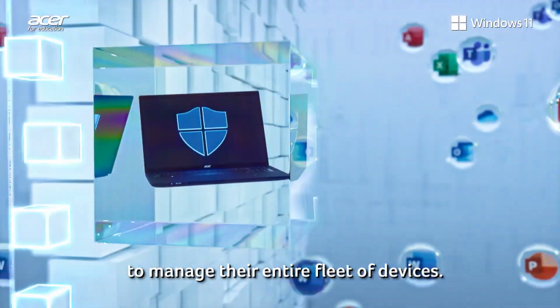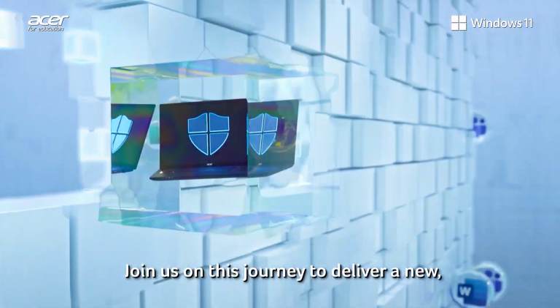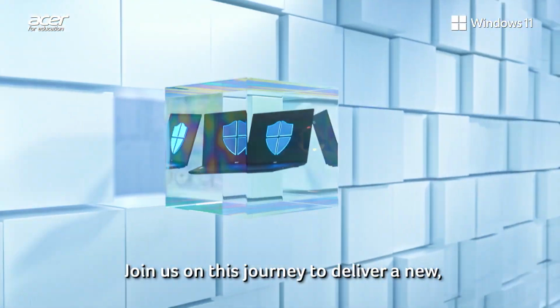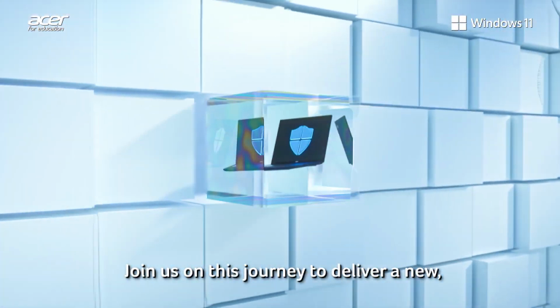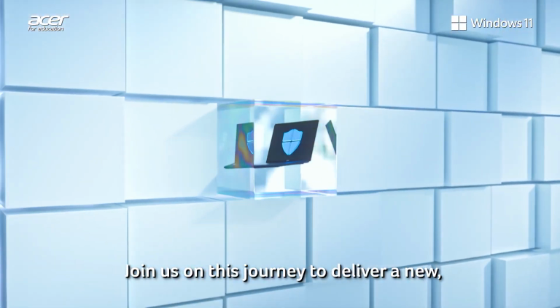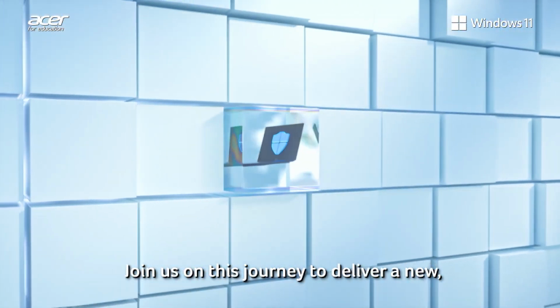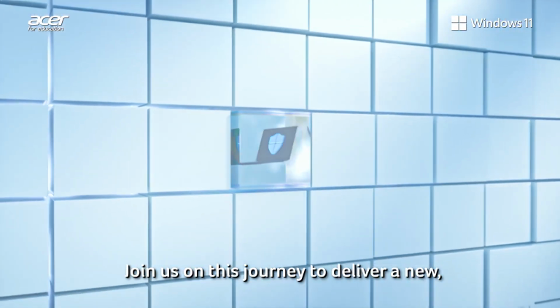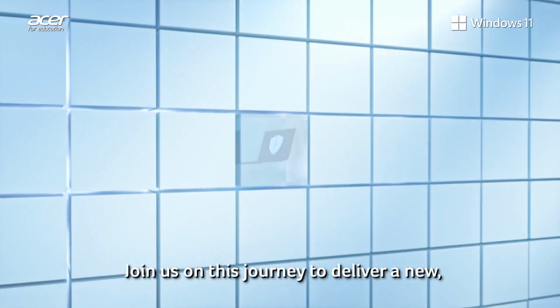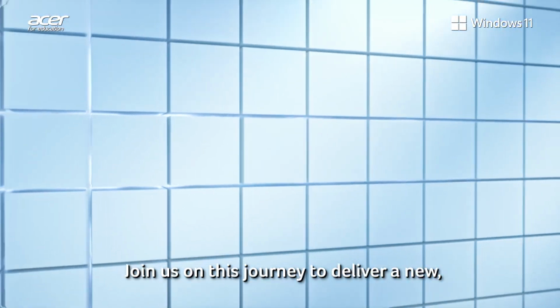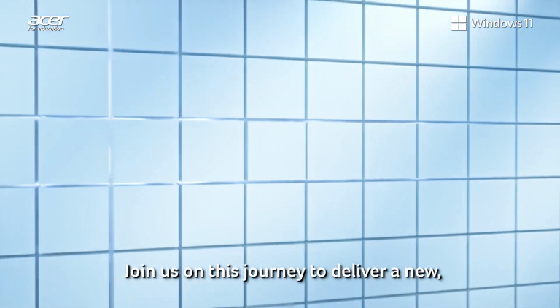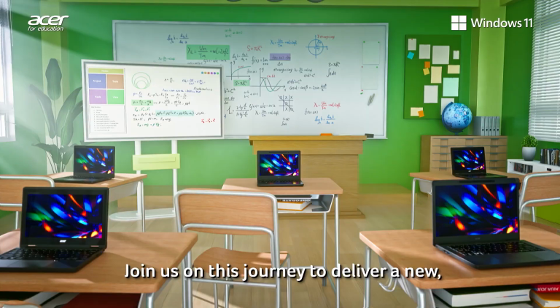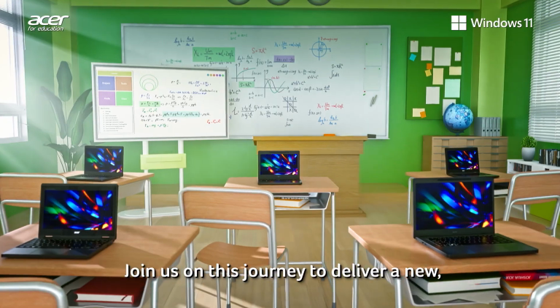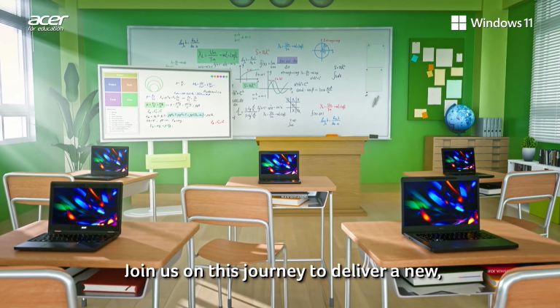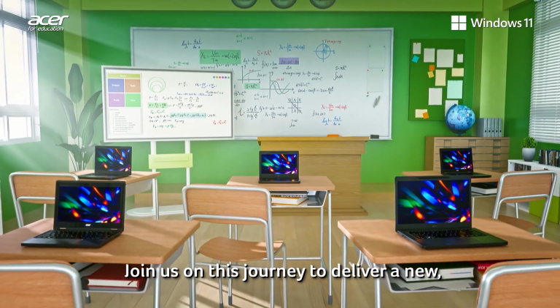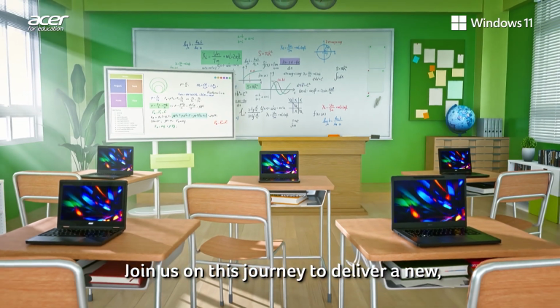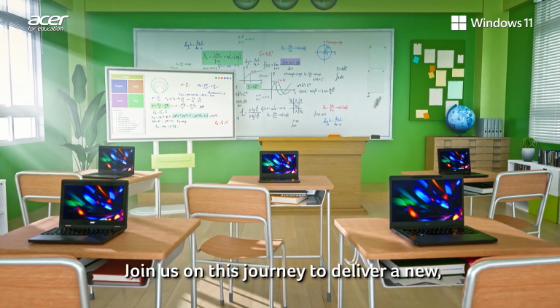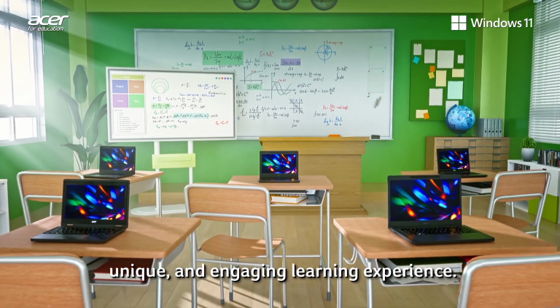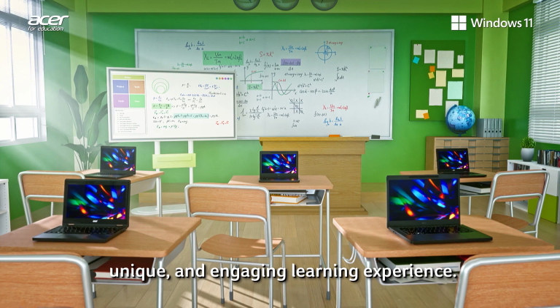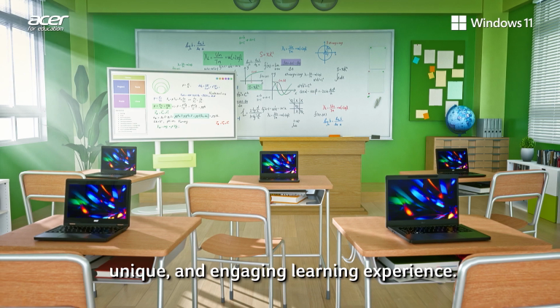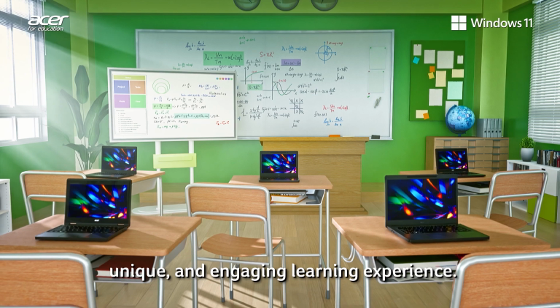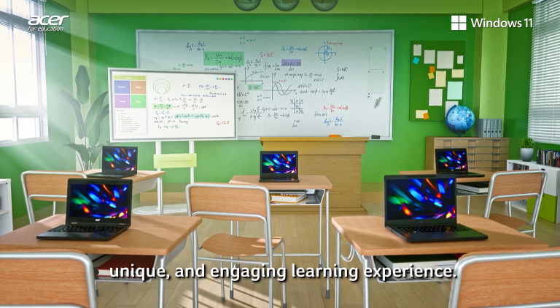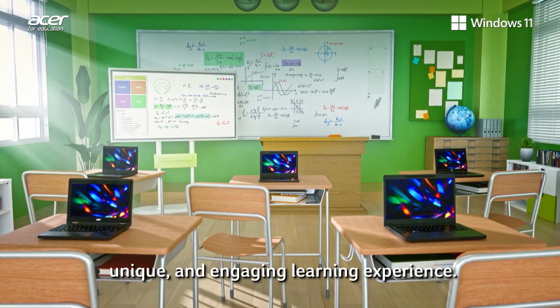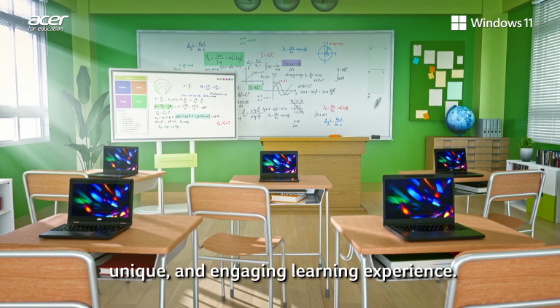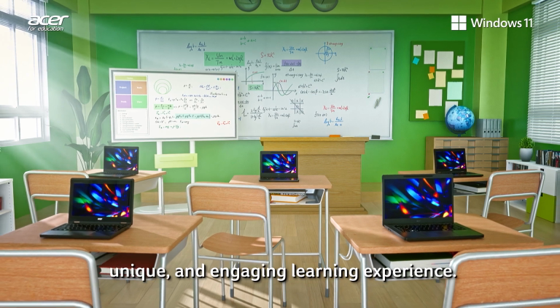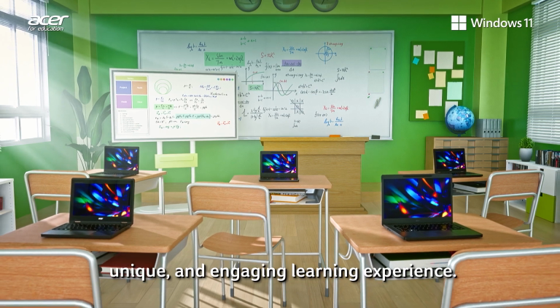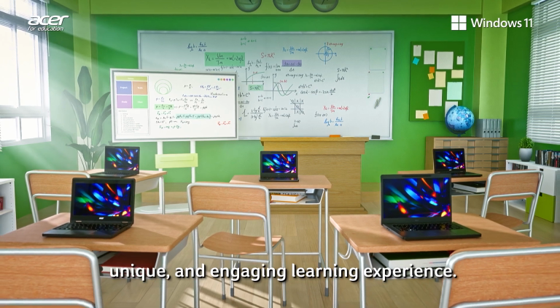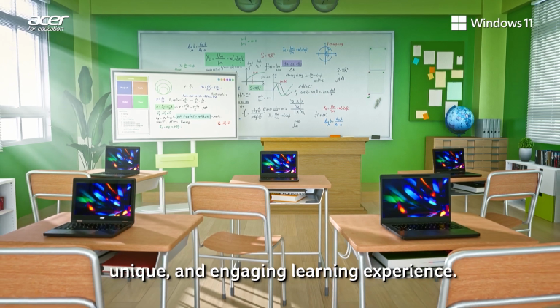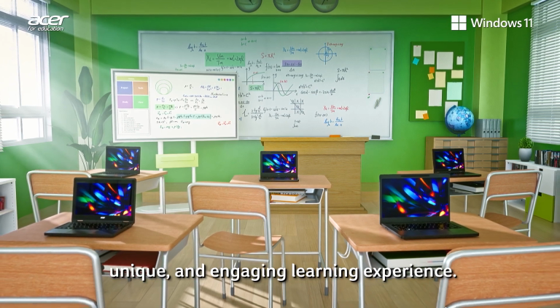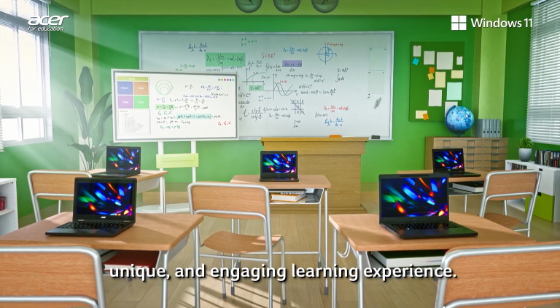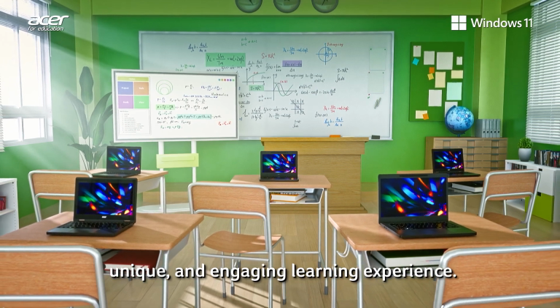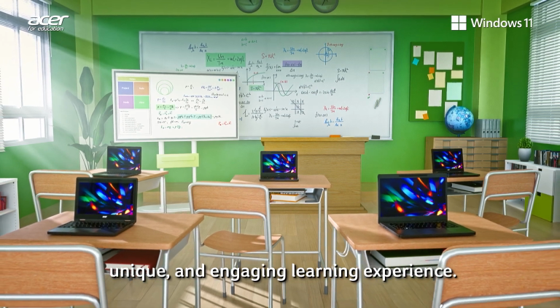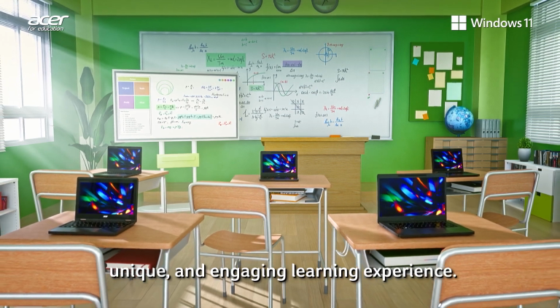Join us on this journey to deliver a new, unique and engaging learning experience.